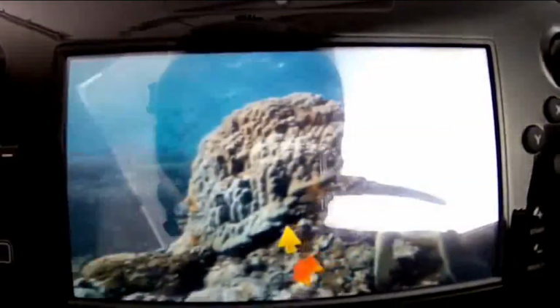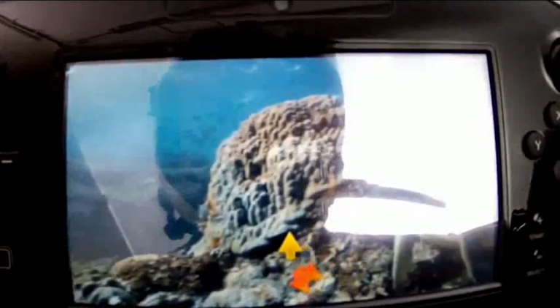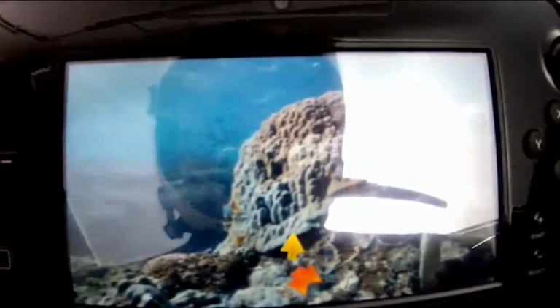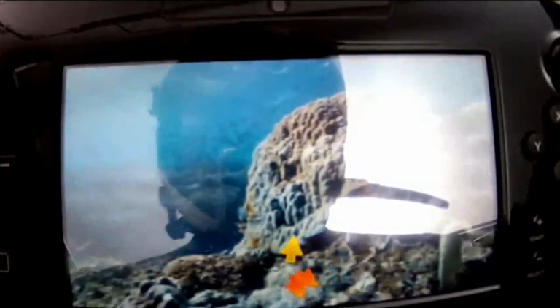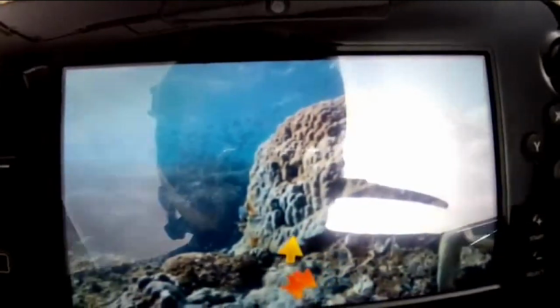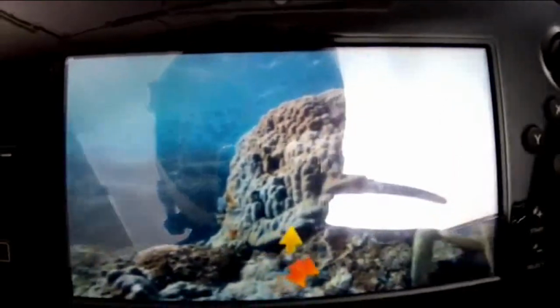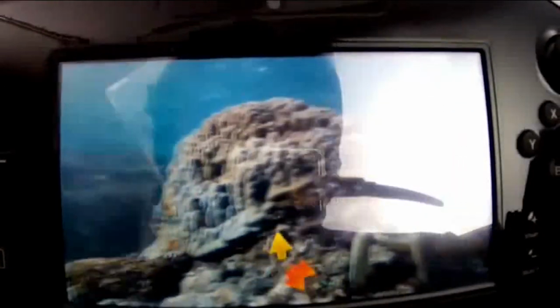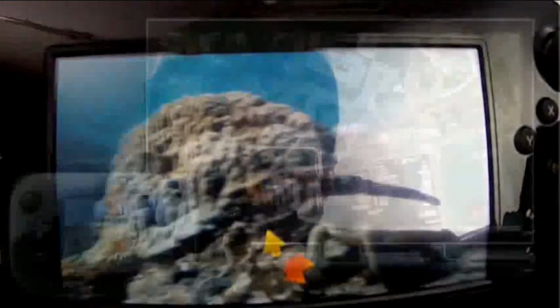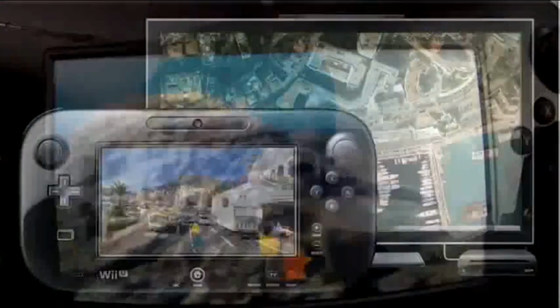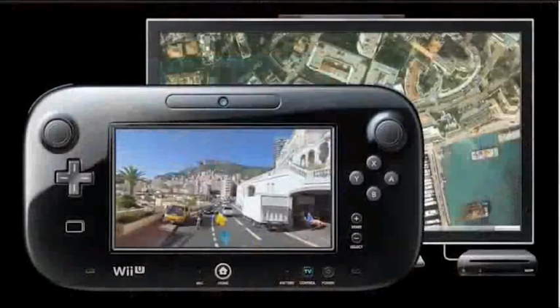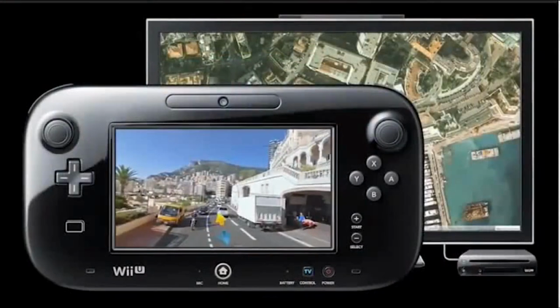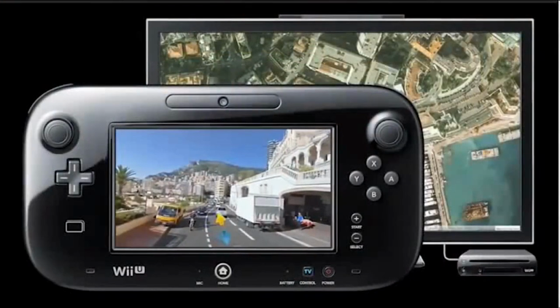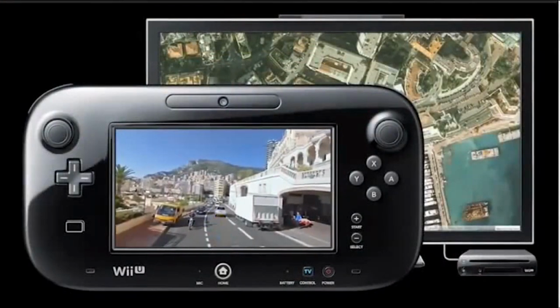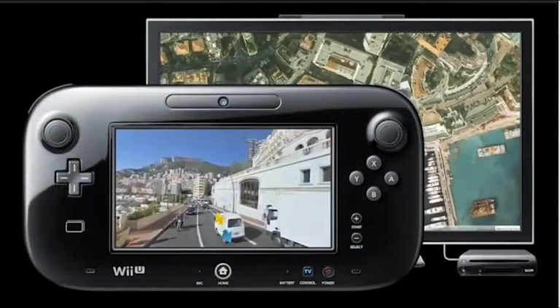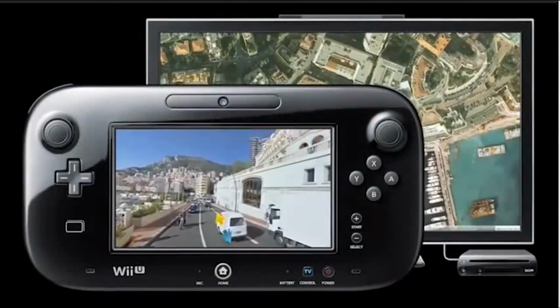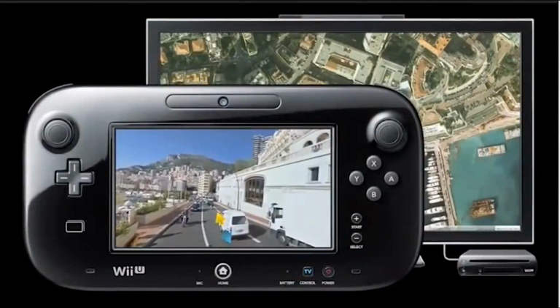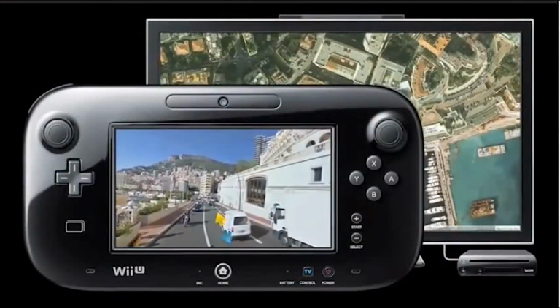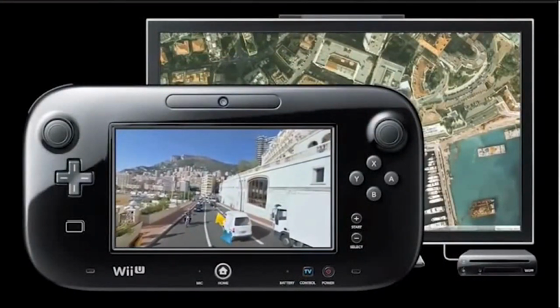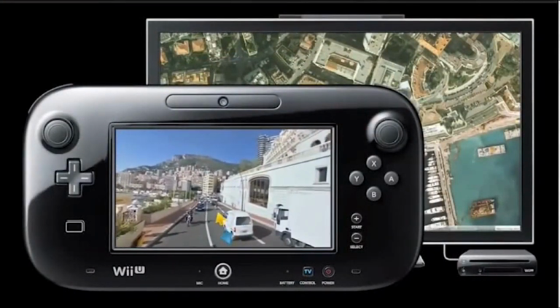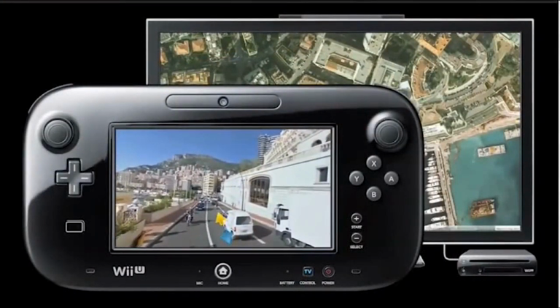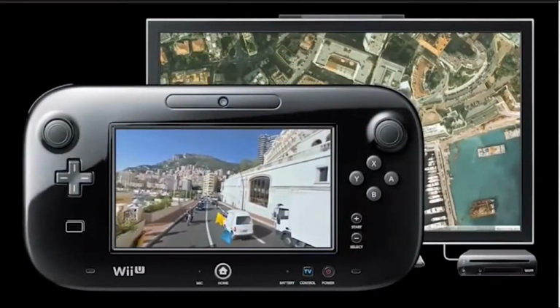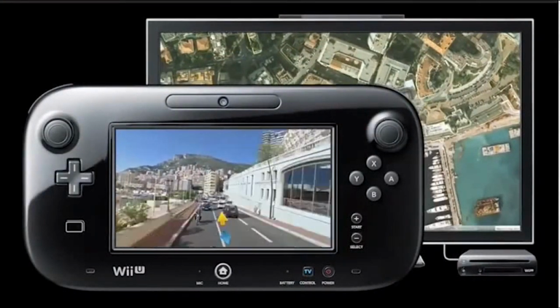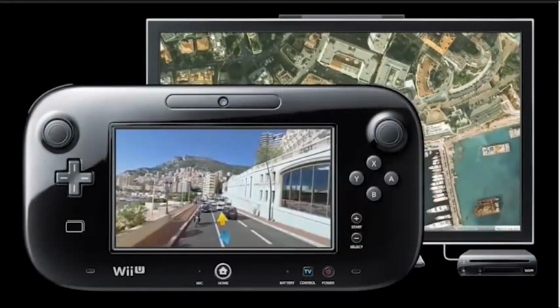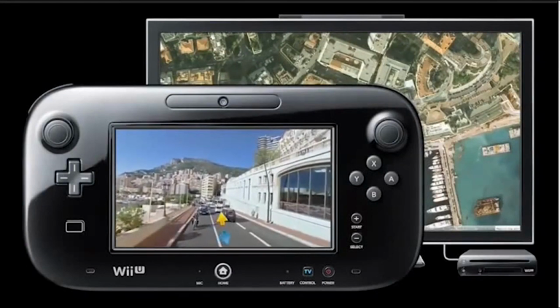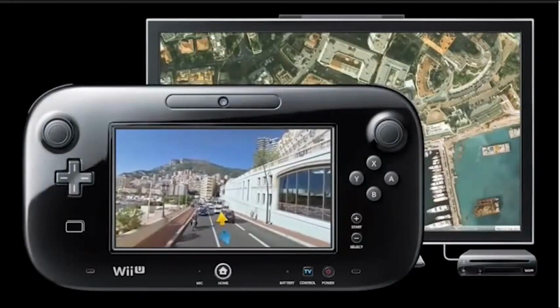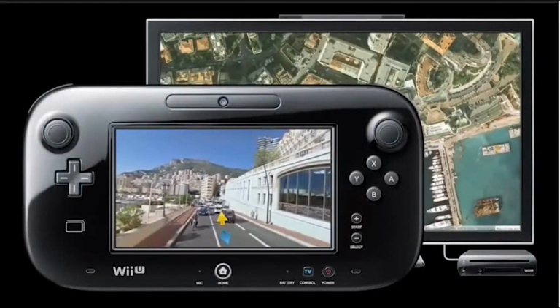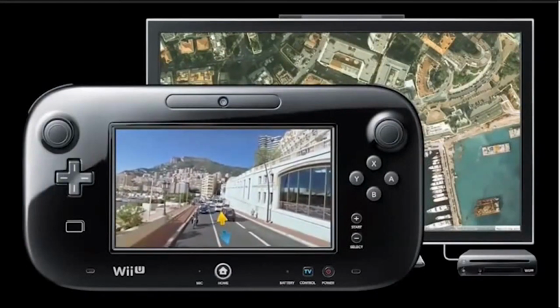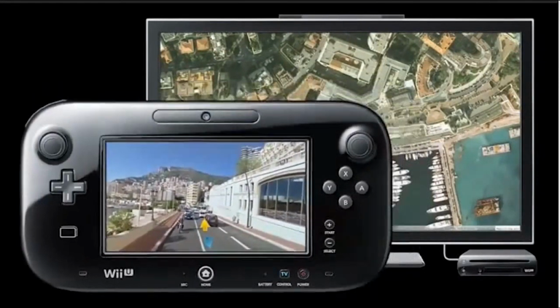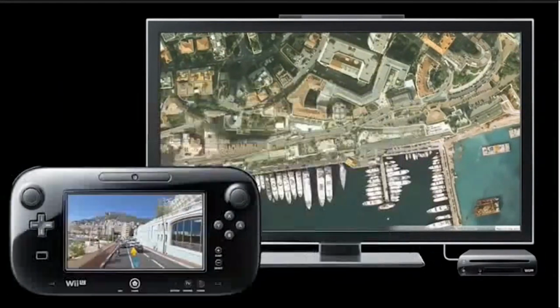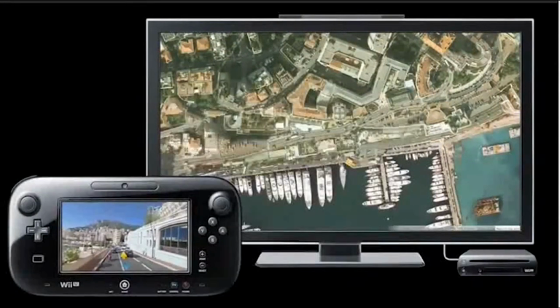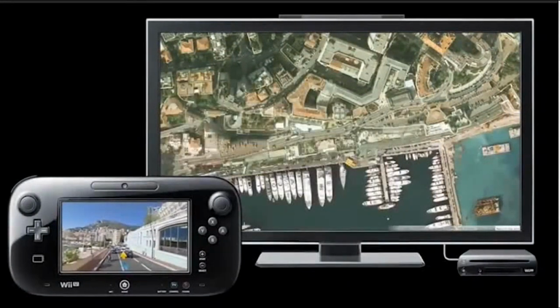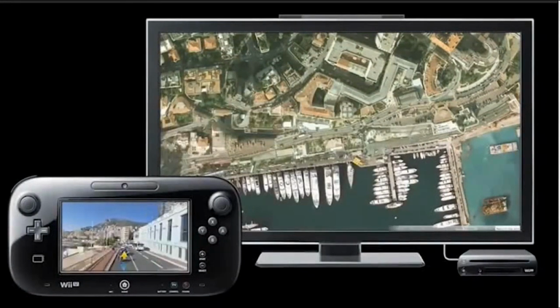It's another example of how the Wii U GamePad can be used to make existing services and applications more convenient, more intuitive, and more fun.